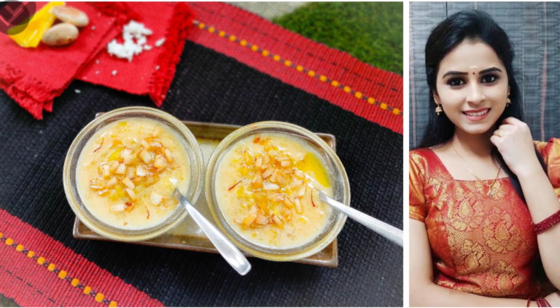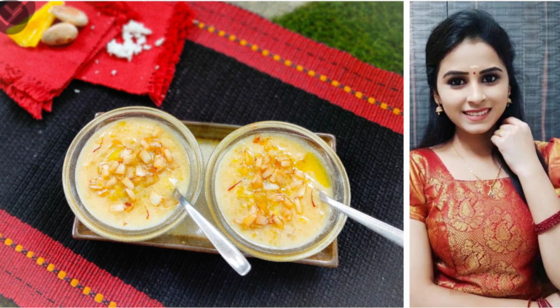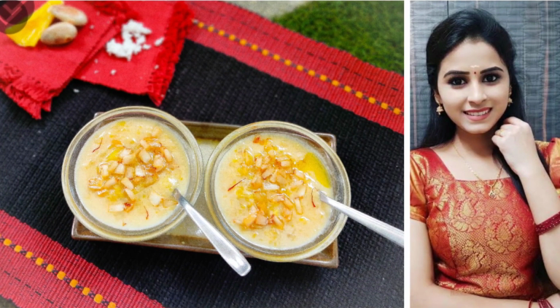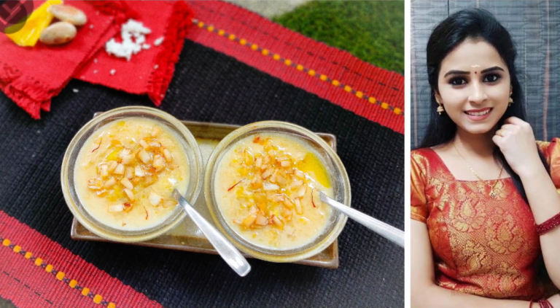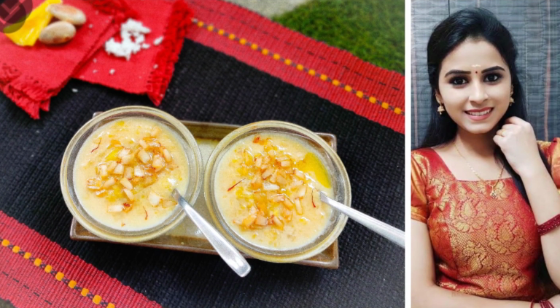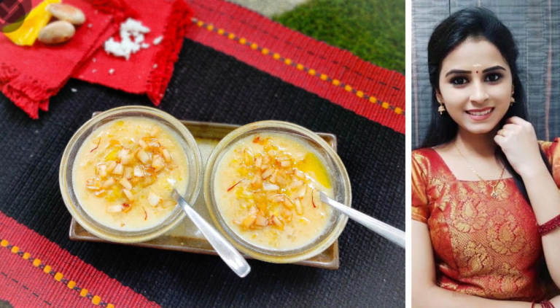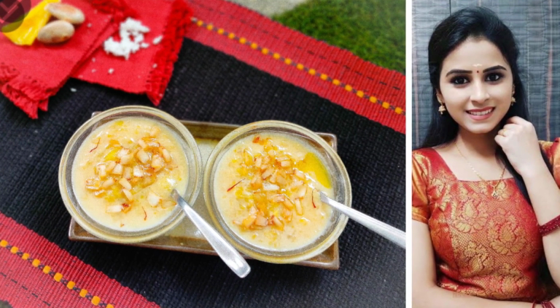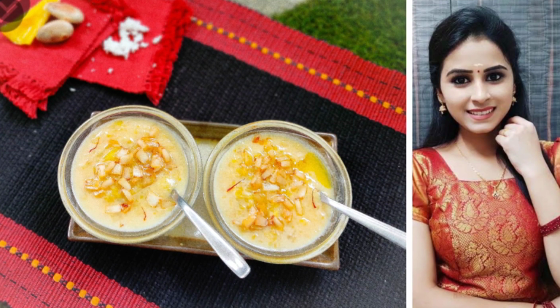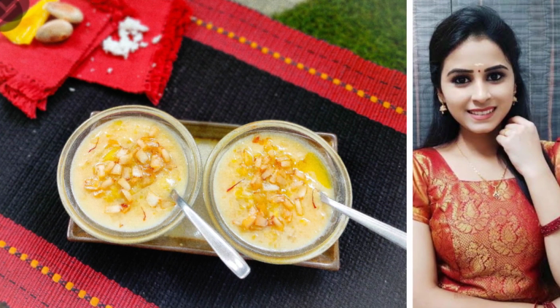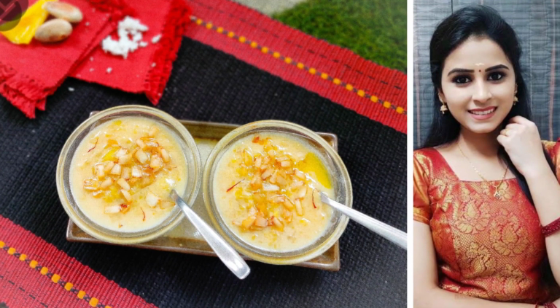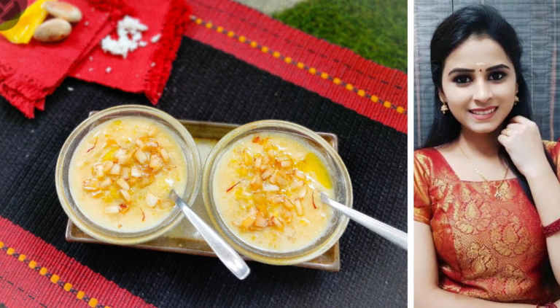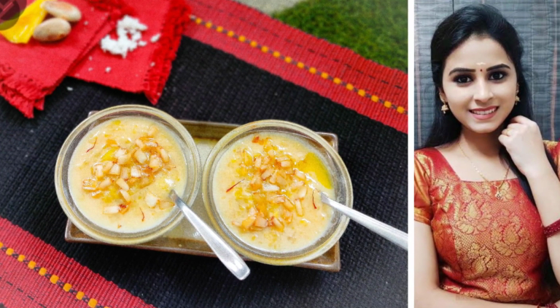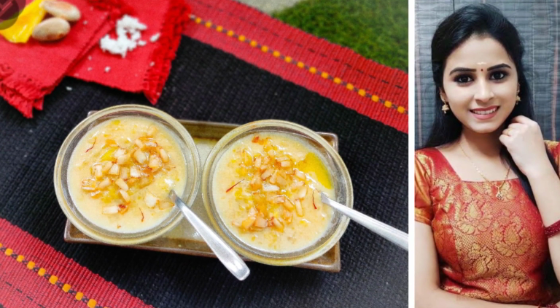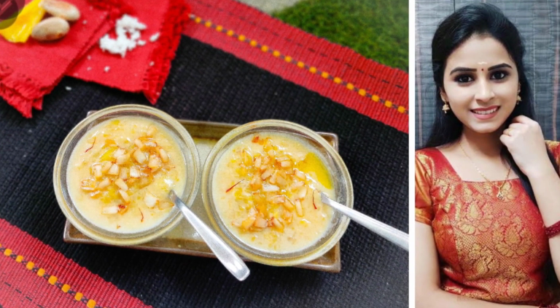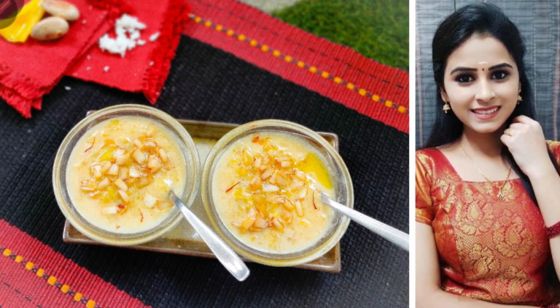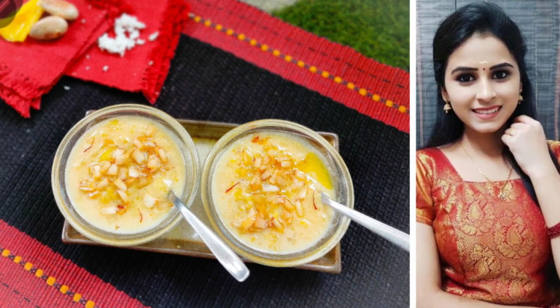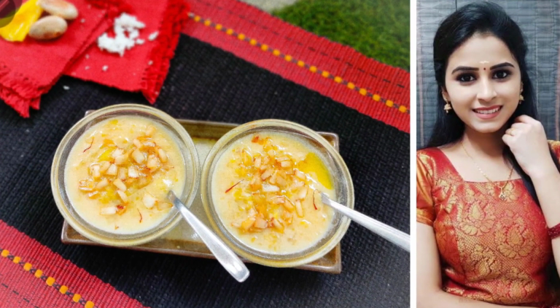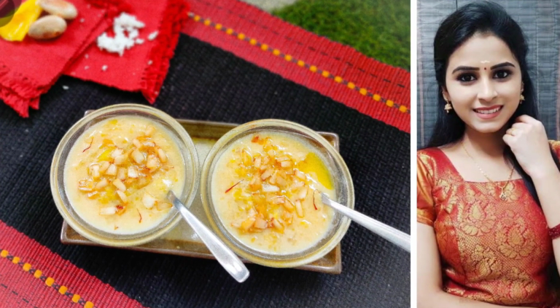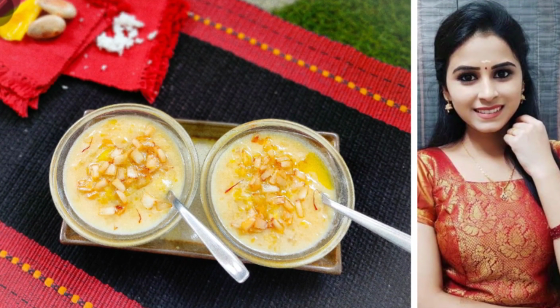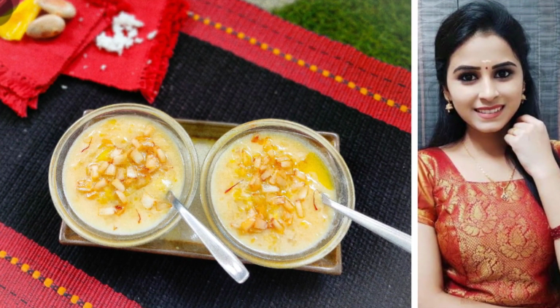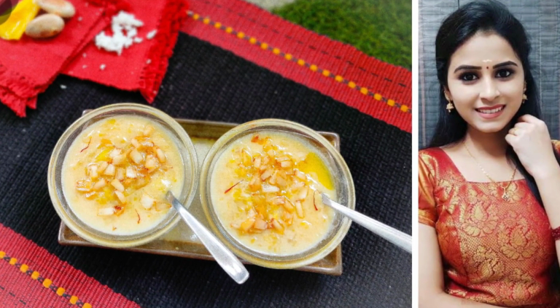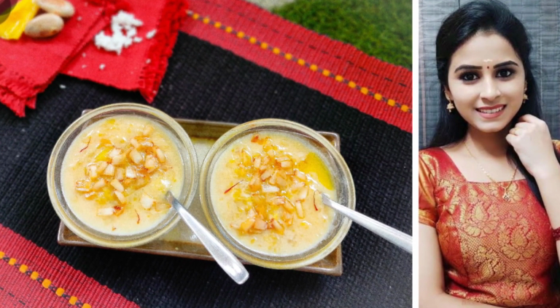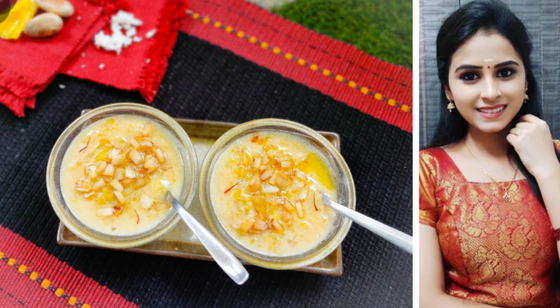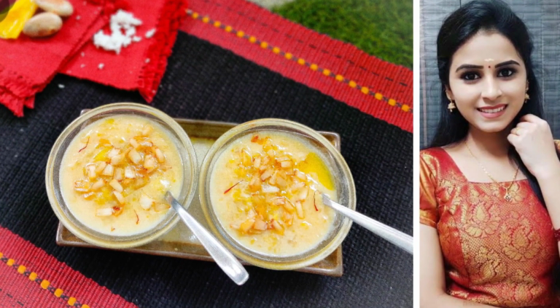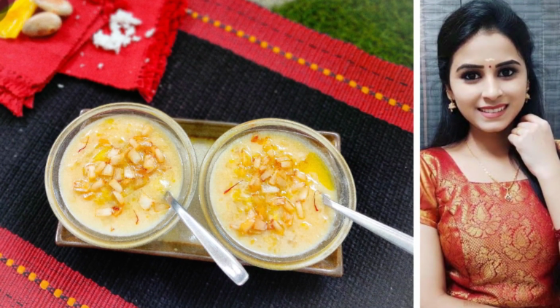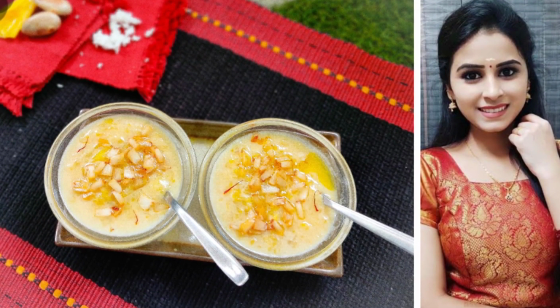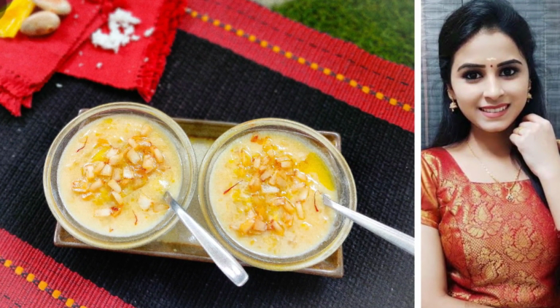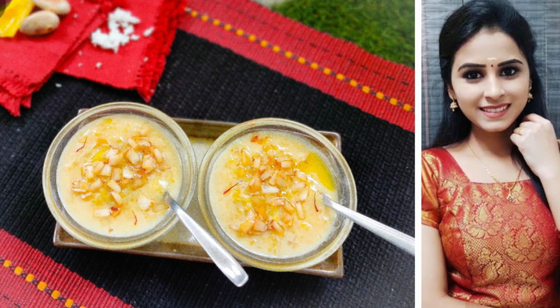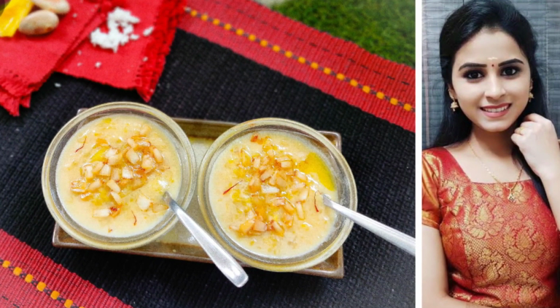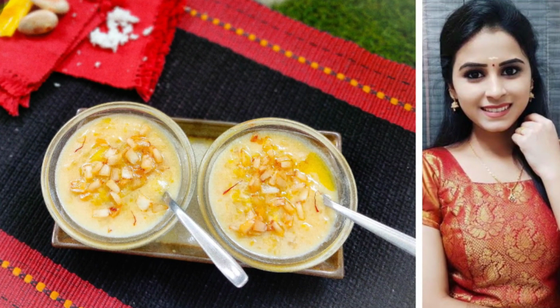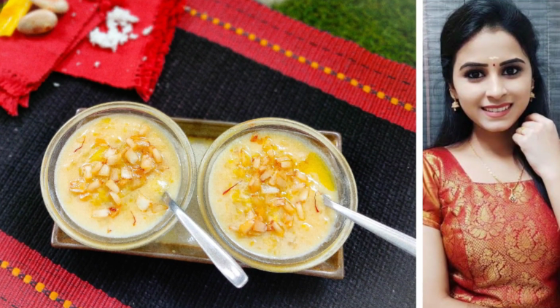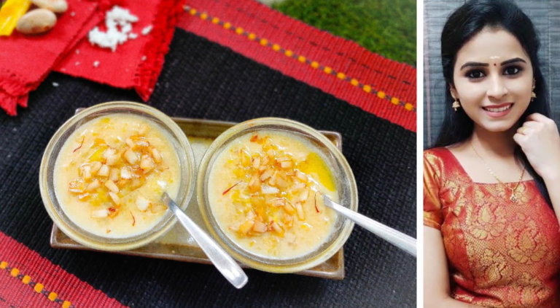This dish is made of jackfruit. Last week, Kritika cooked it with komali, and that is how you can do it.